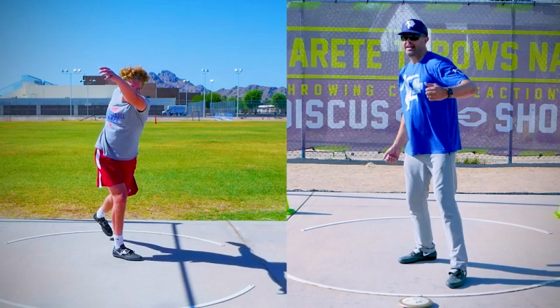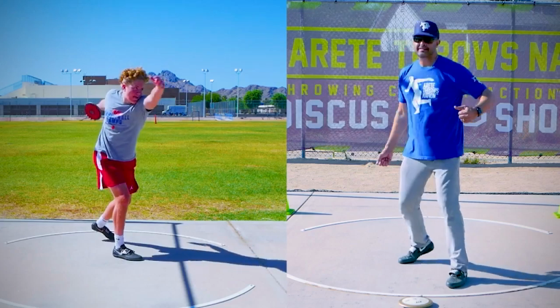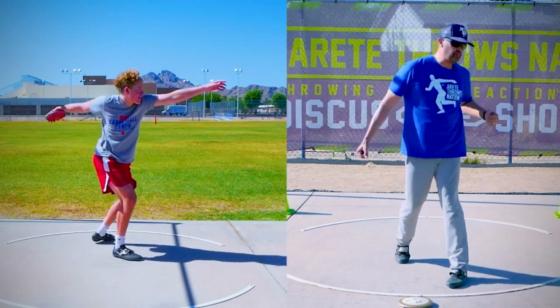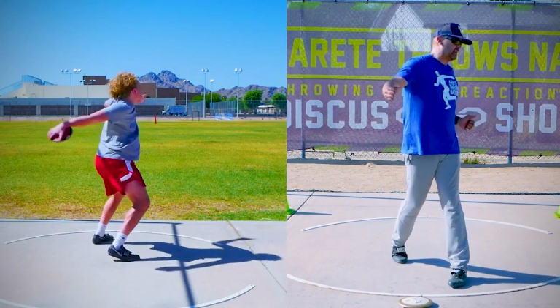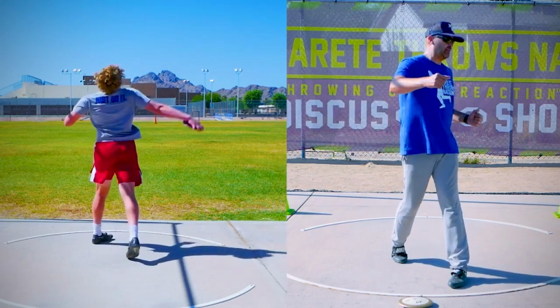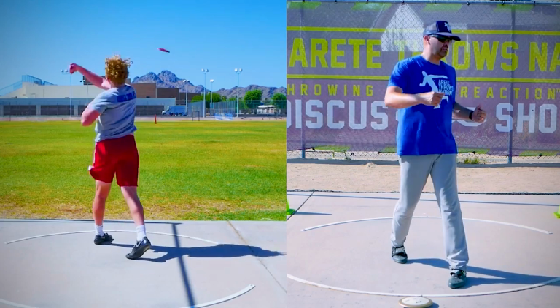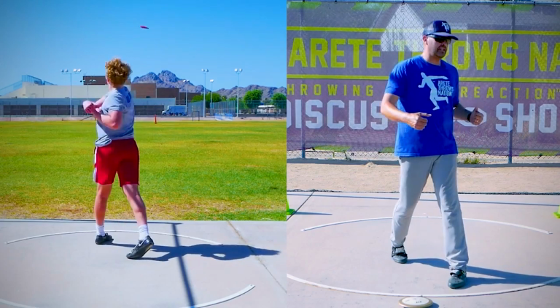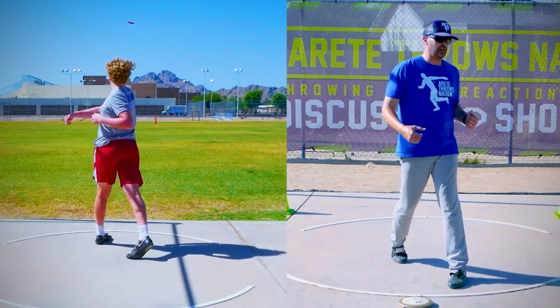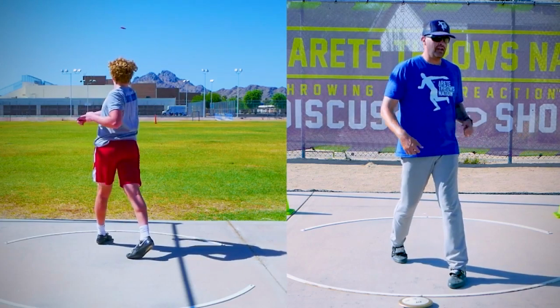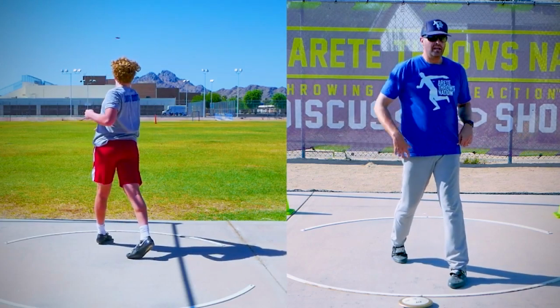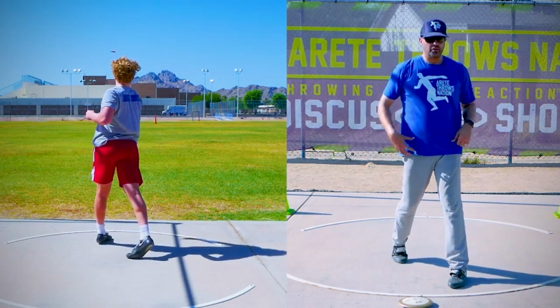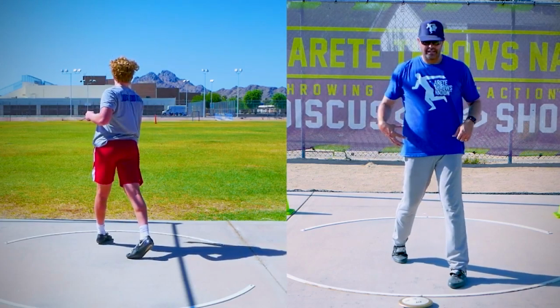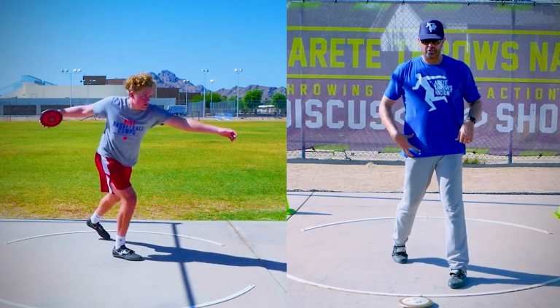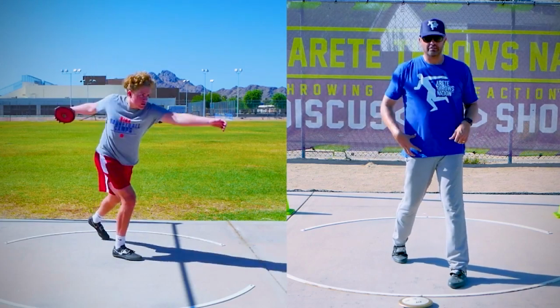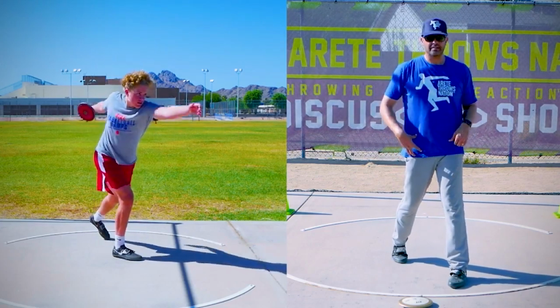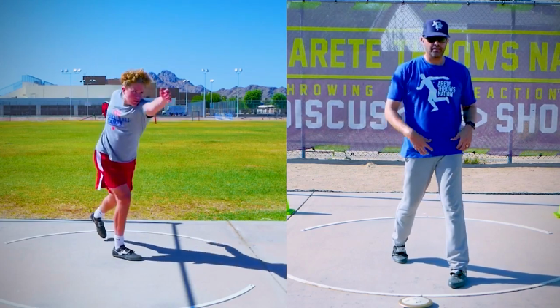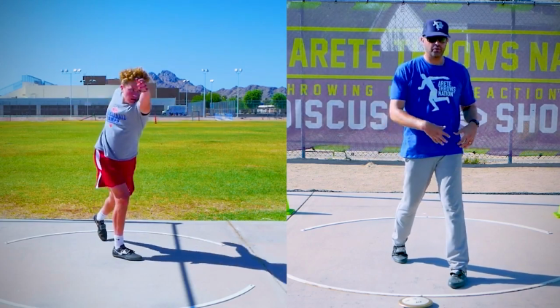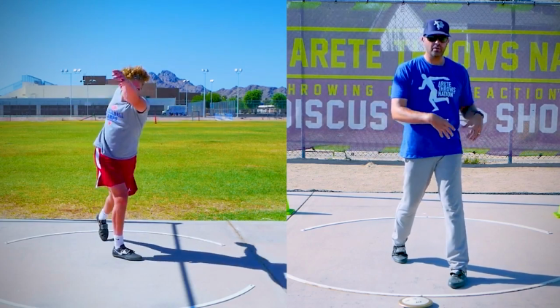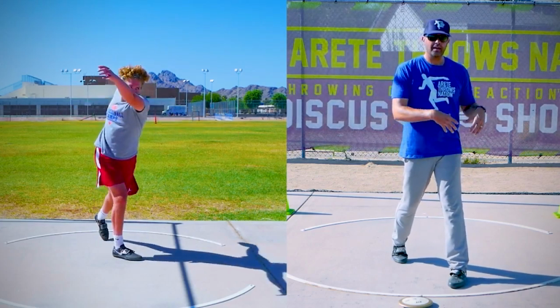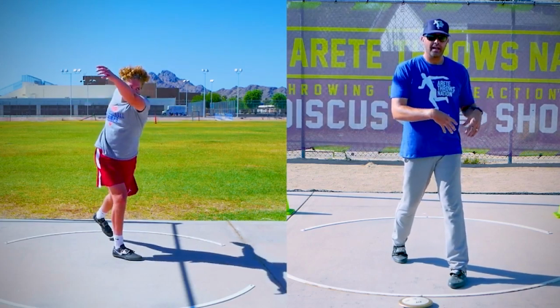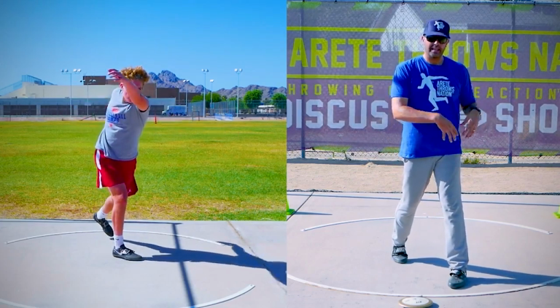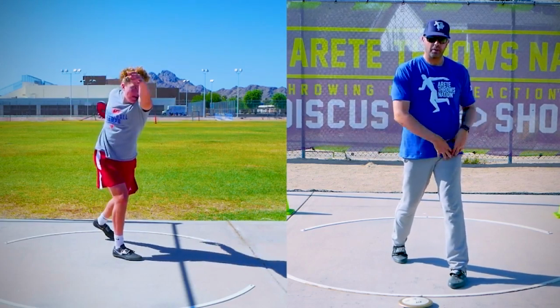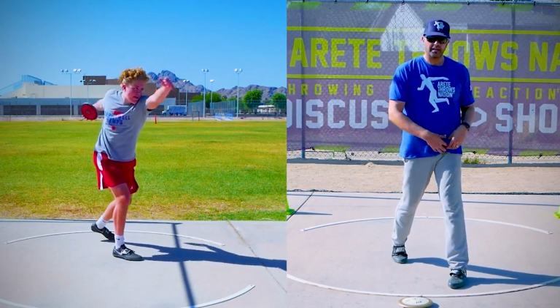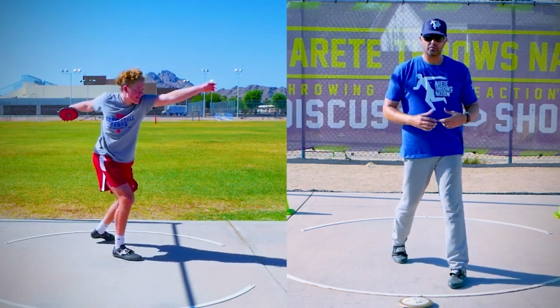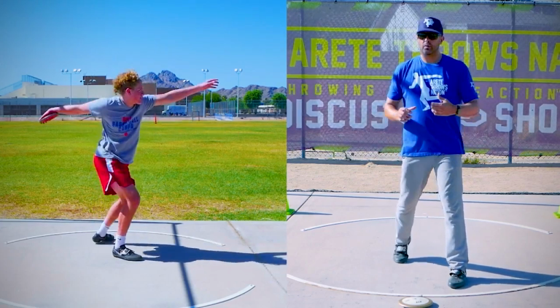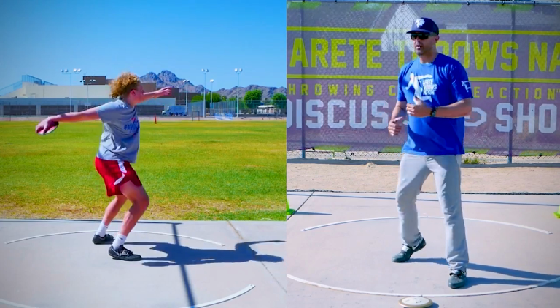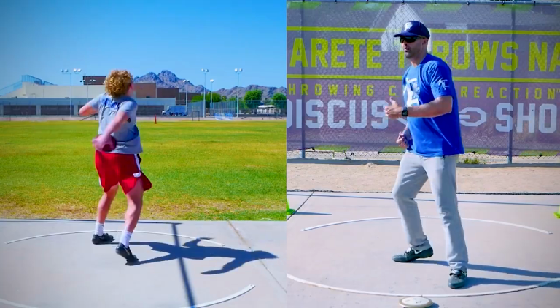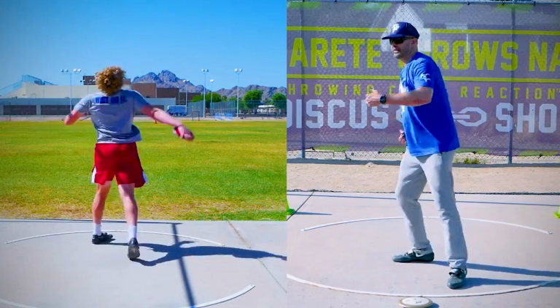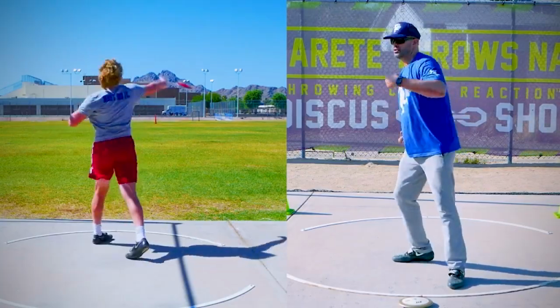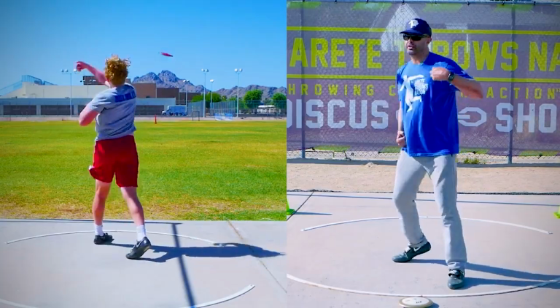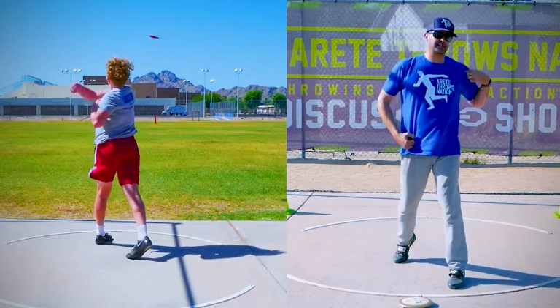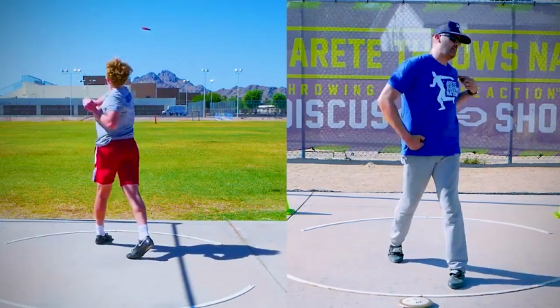He hits it, but he pulls here. So he turns his hip through, he blocks real well, but he's turning his hip.